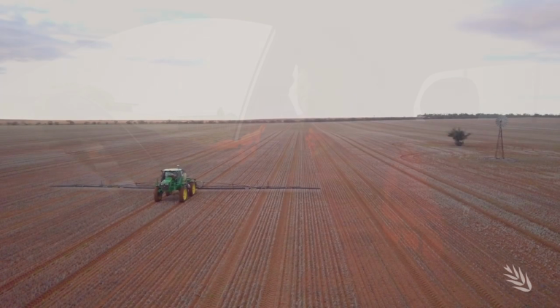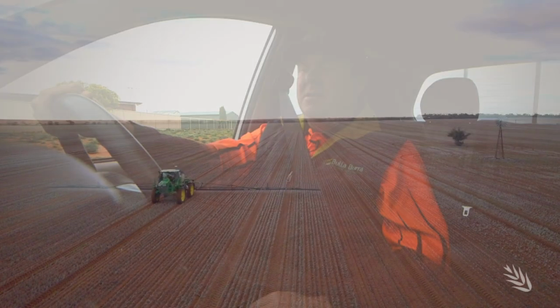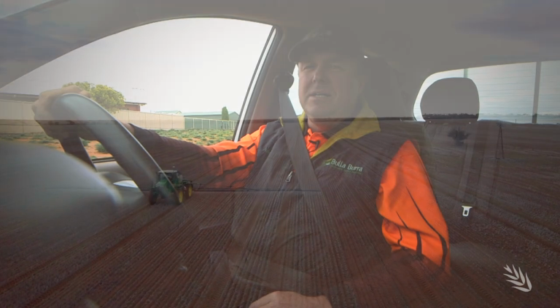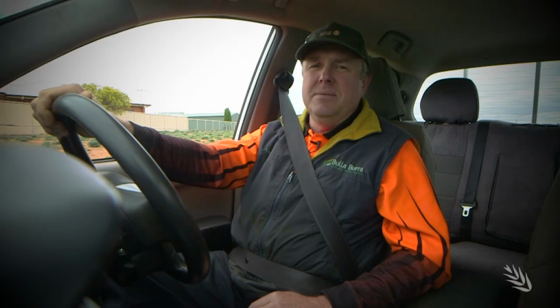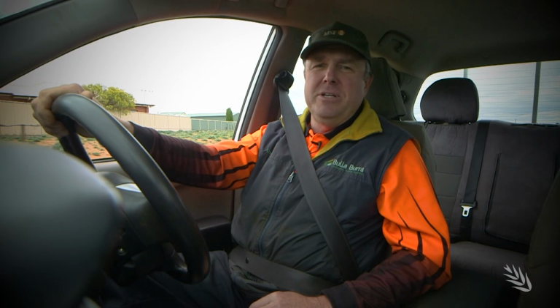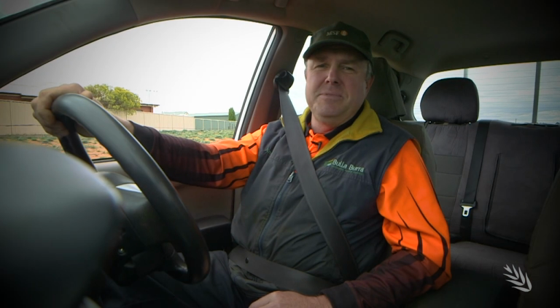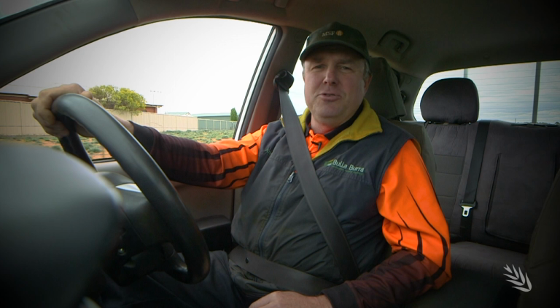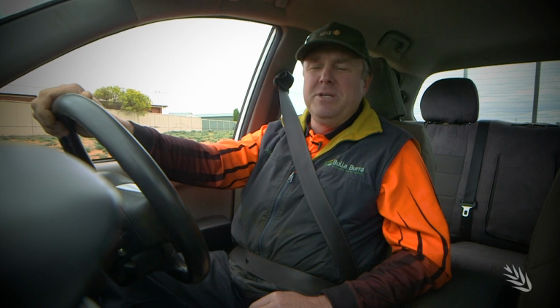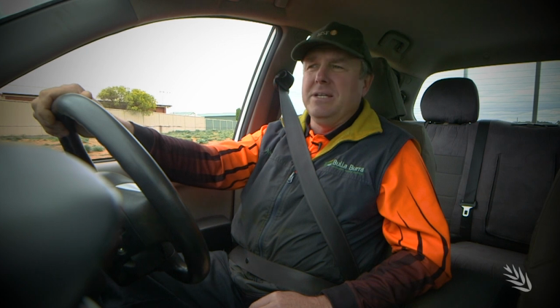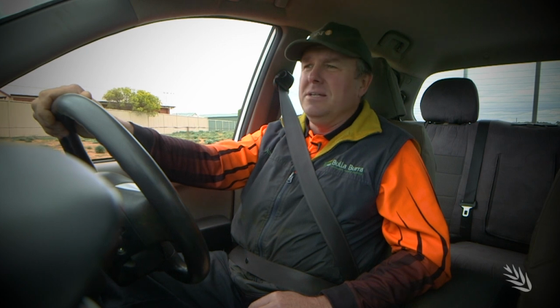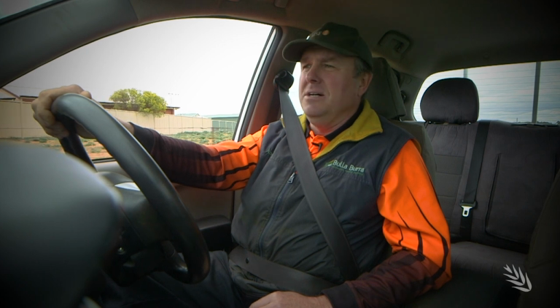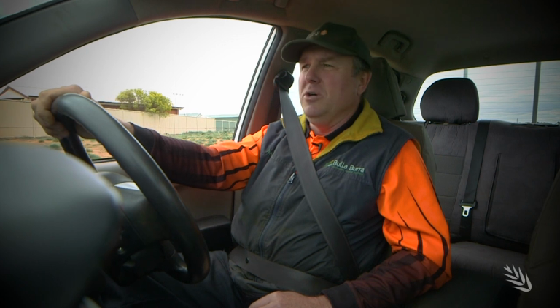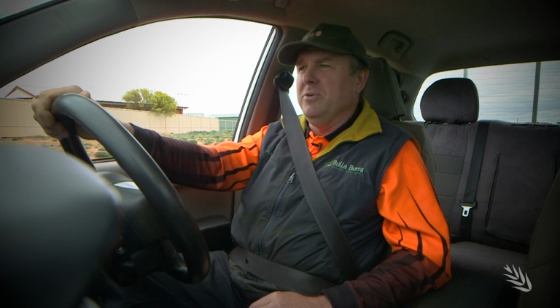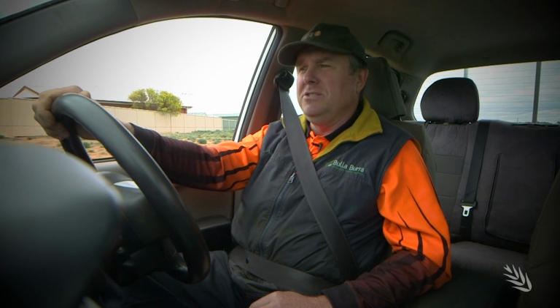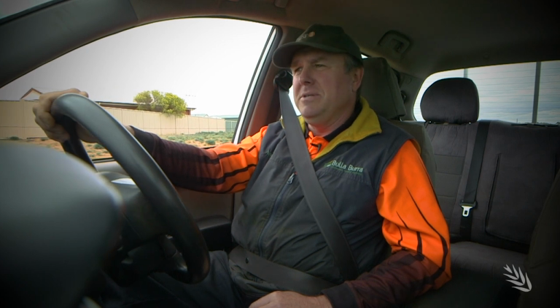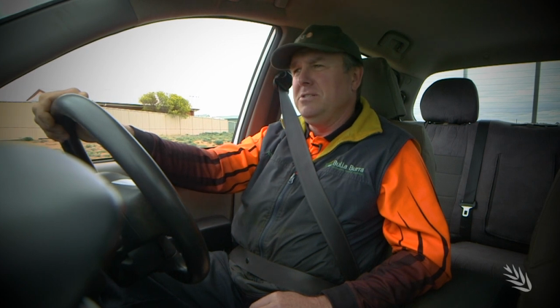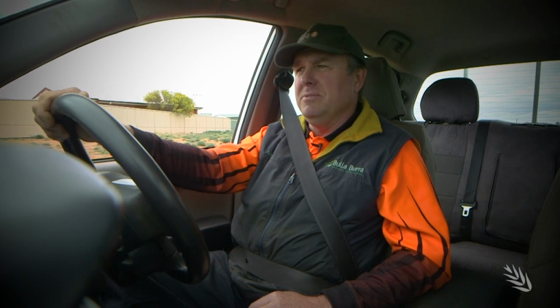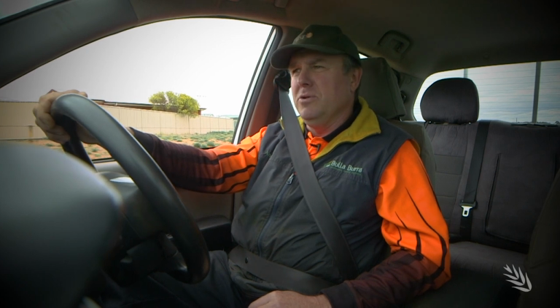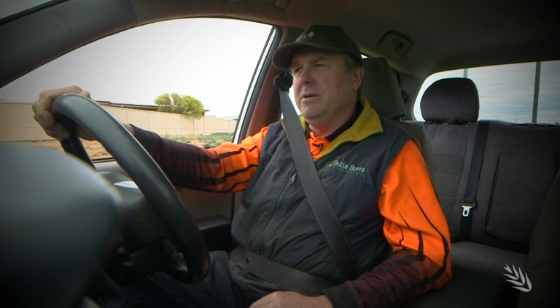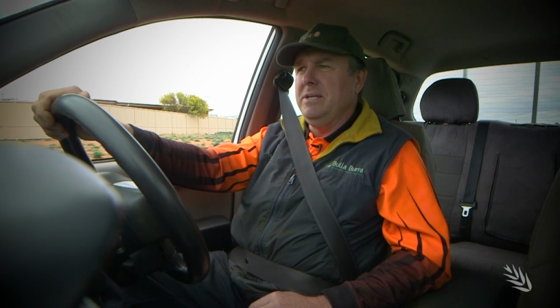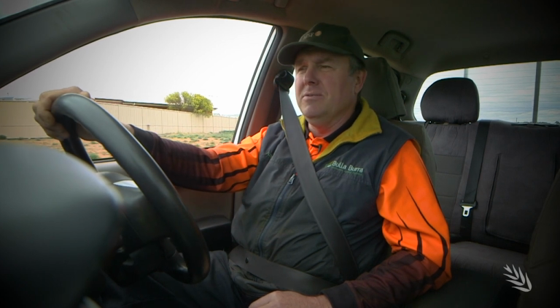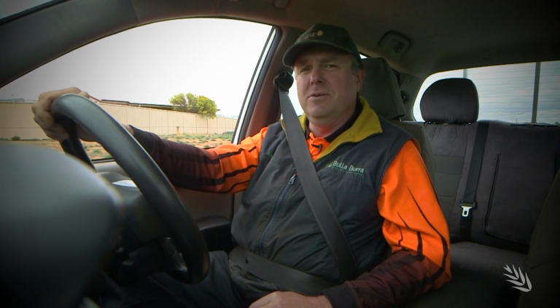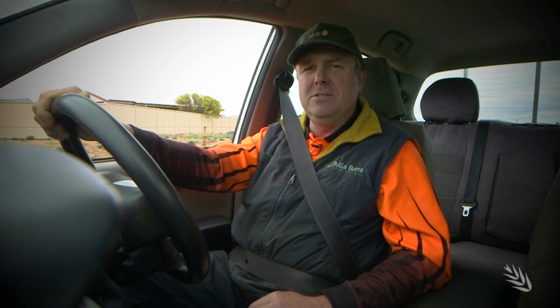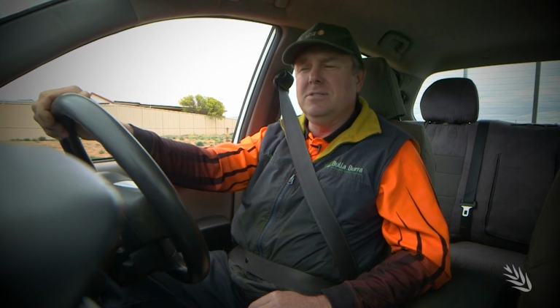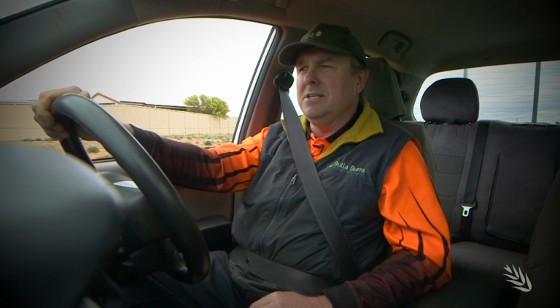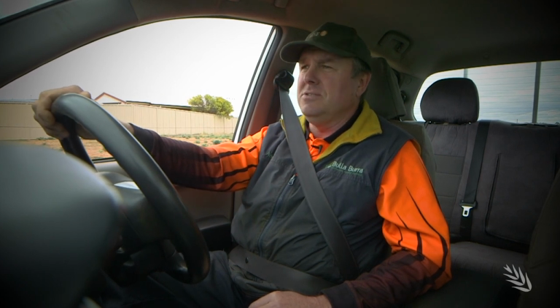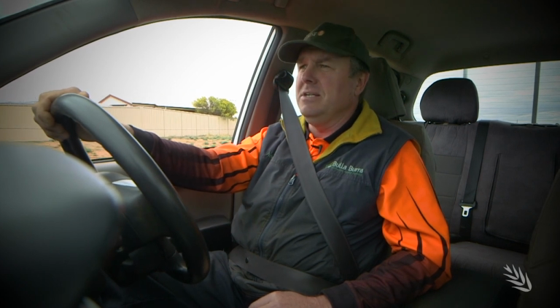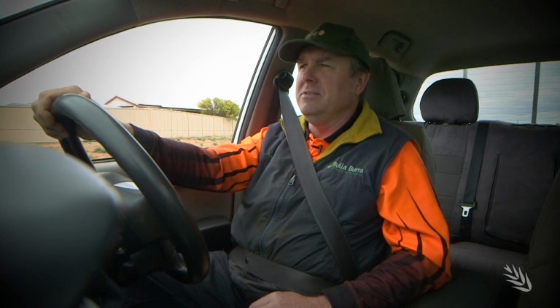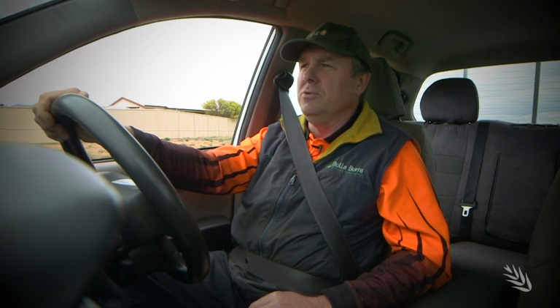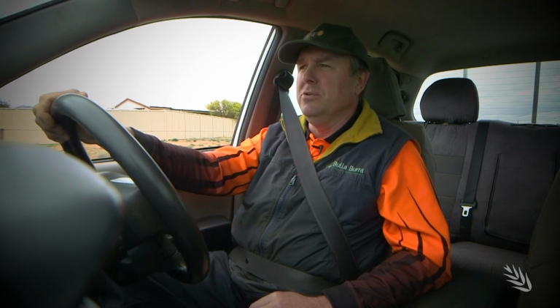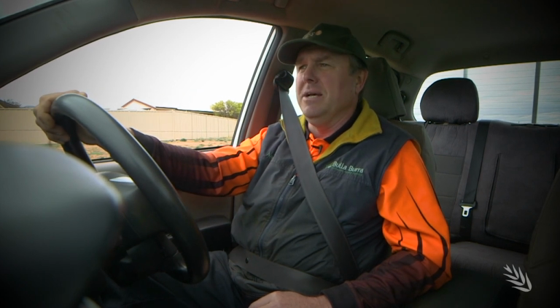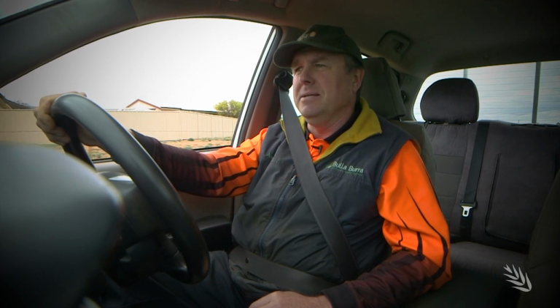Hi, my name's Andrew Beerly. I'm the Operations Manager at Buller Borough here at Loxton, South Australia in the Northern Mallee.